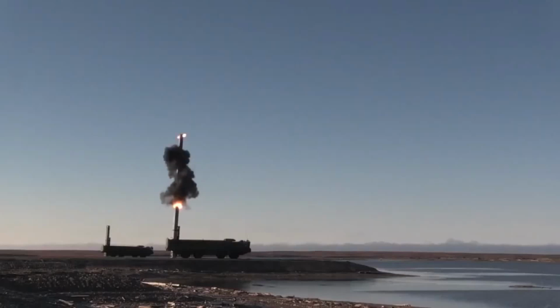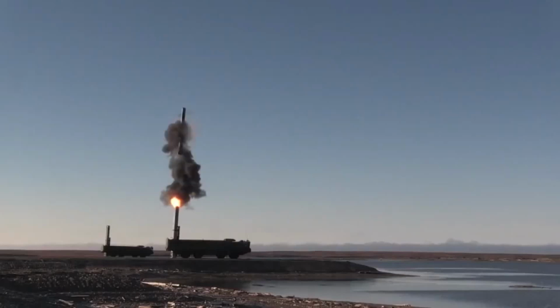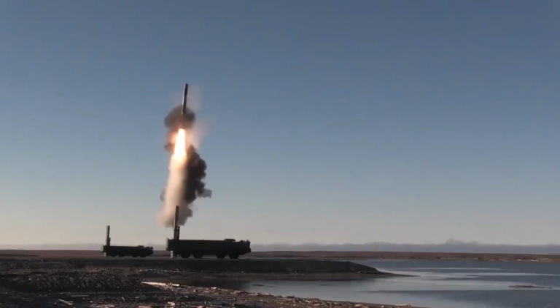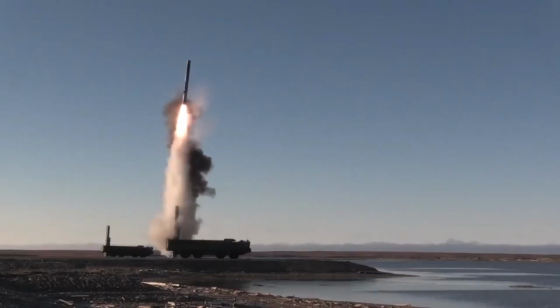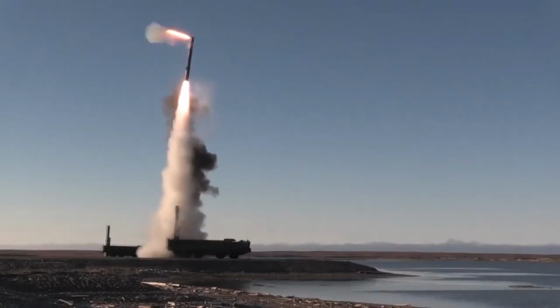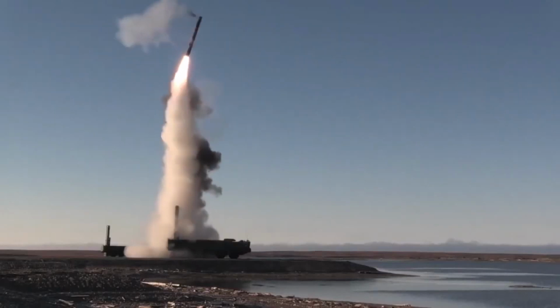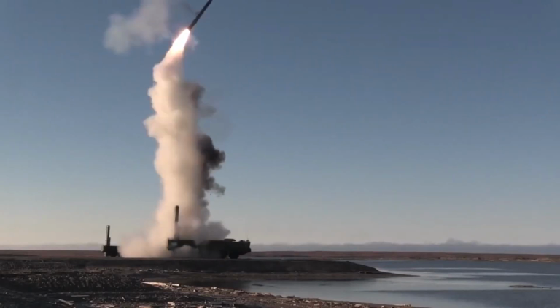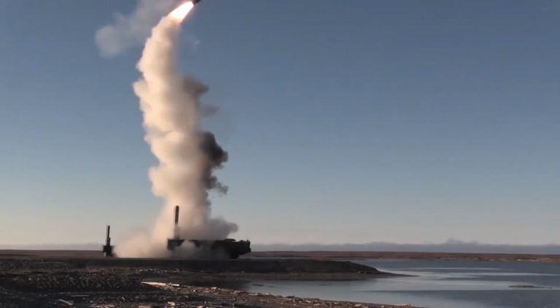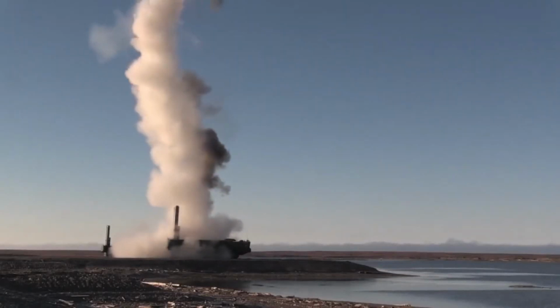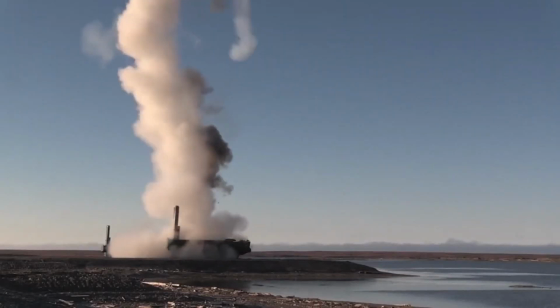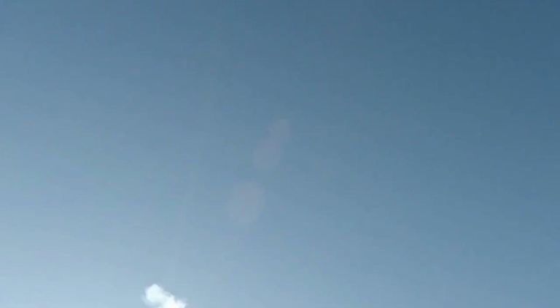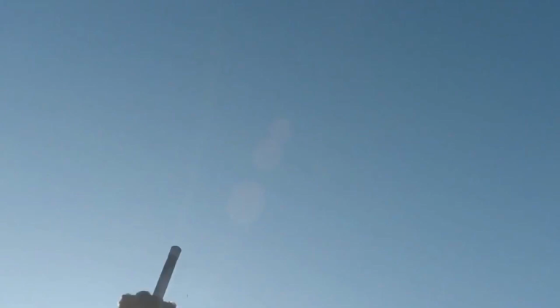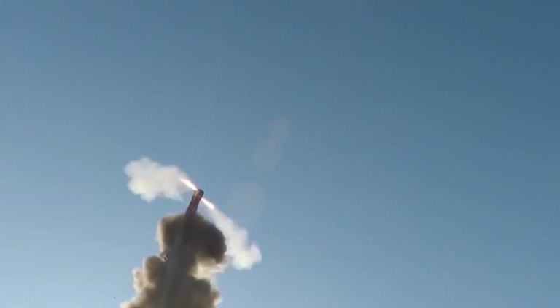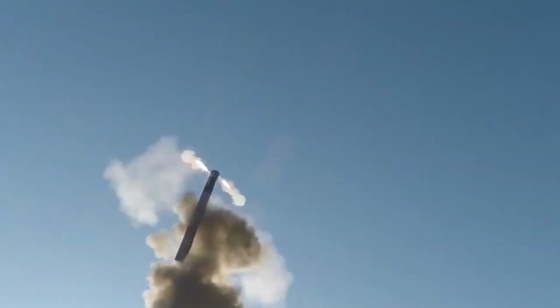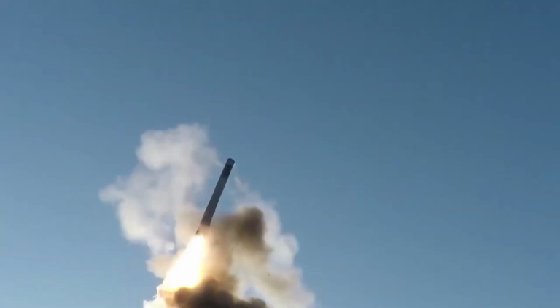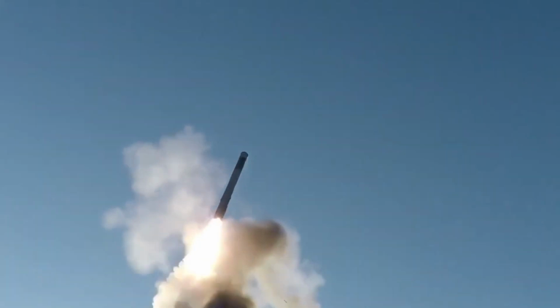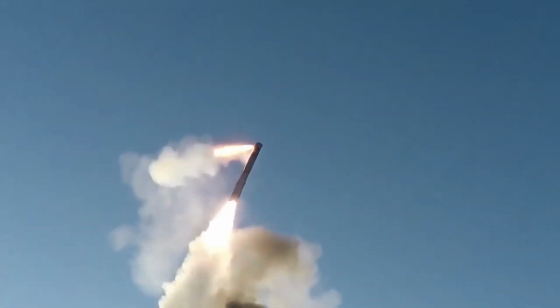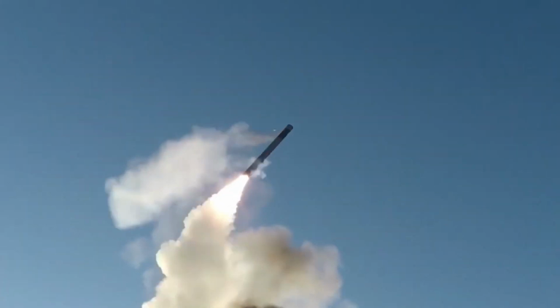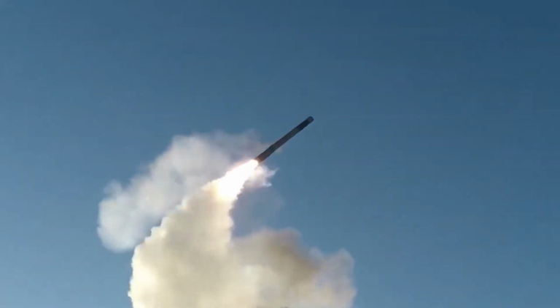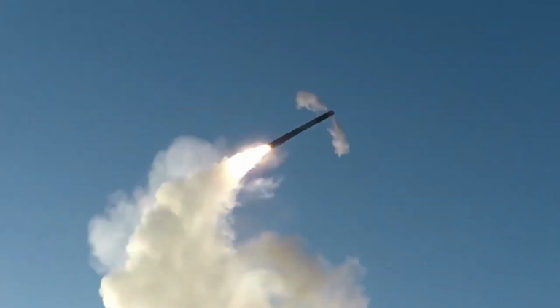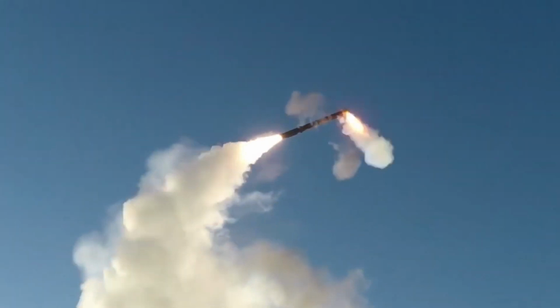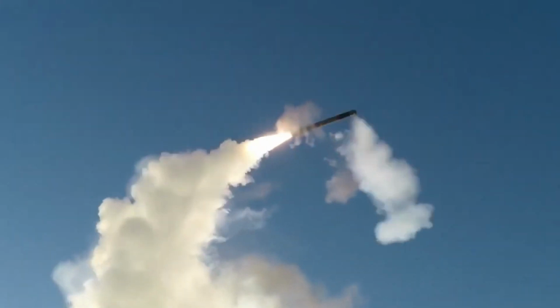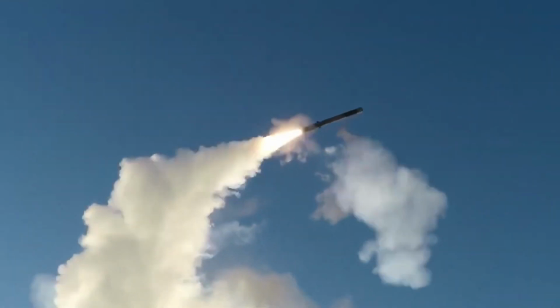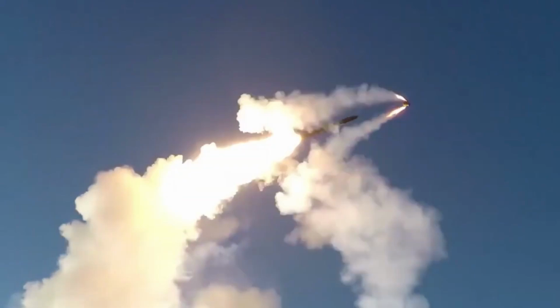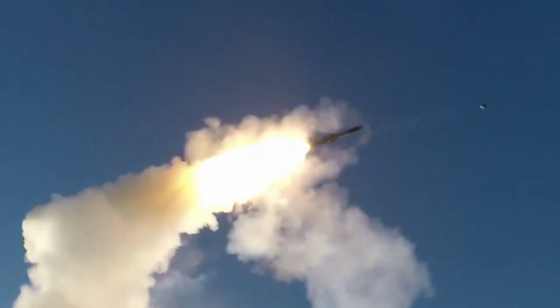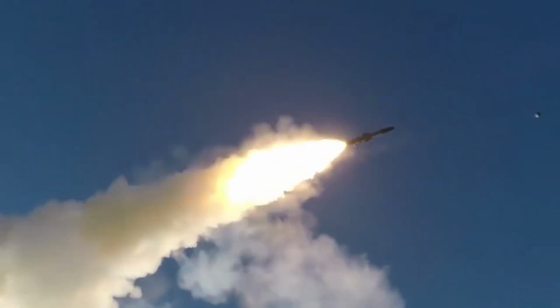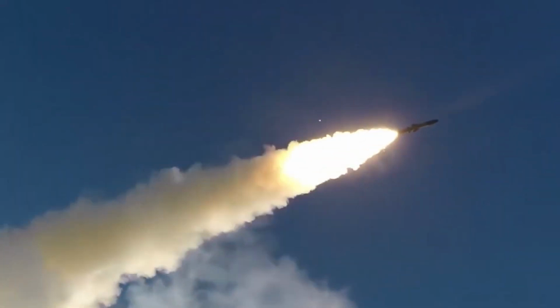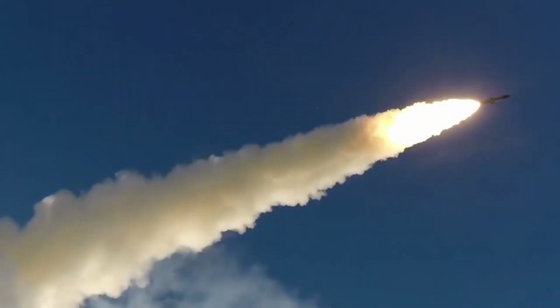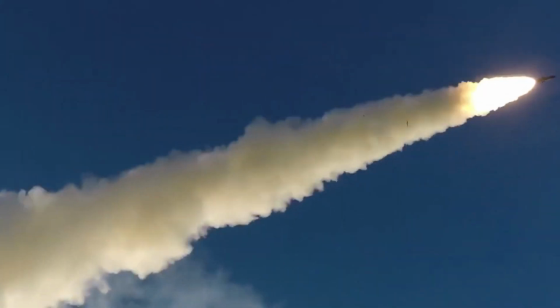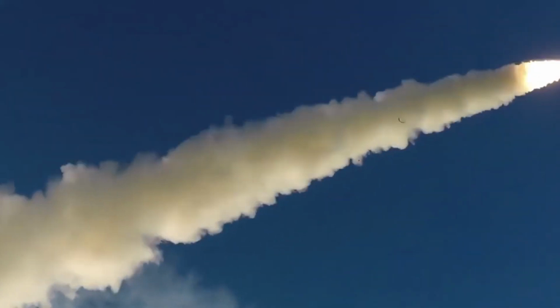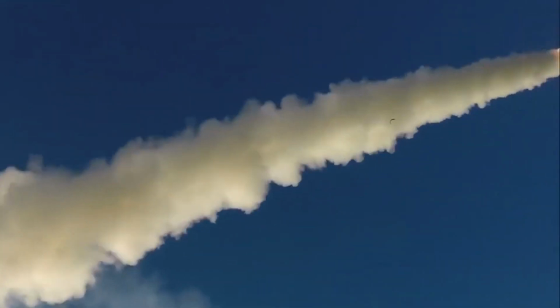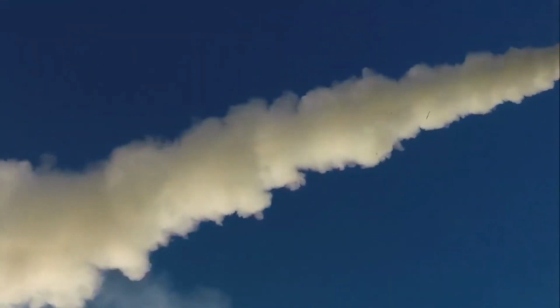An anti-ship missile is a guided missile used against ships. These missiles can be fired from a ship, from an aircraft, and from land.